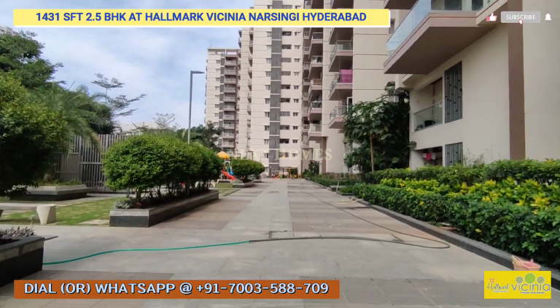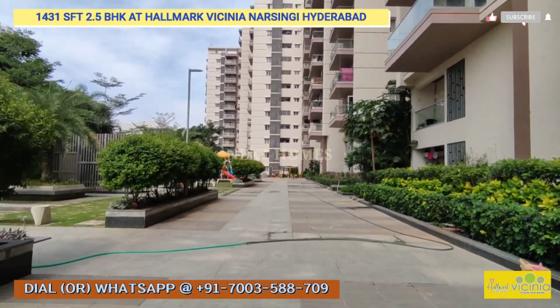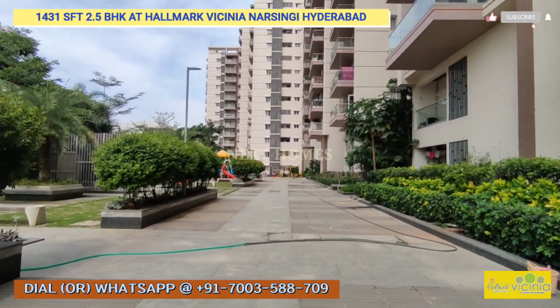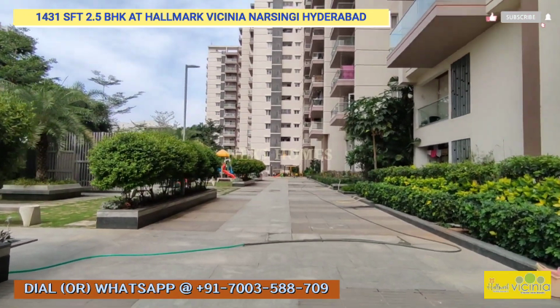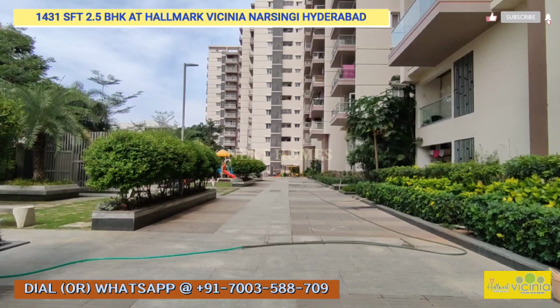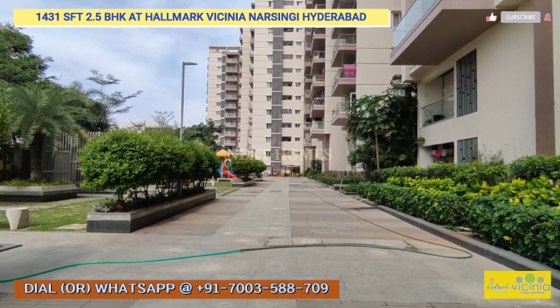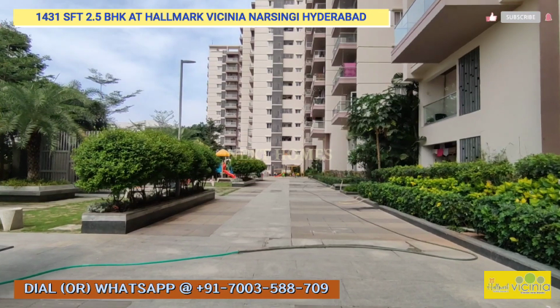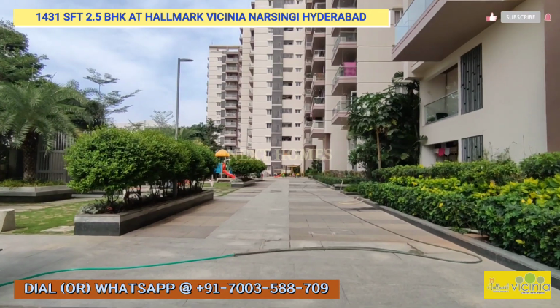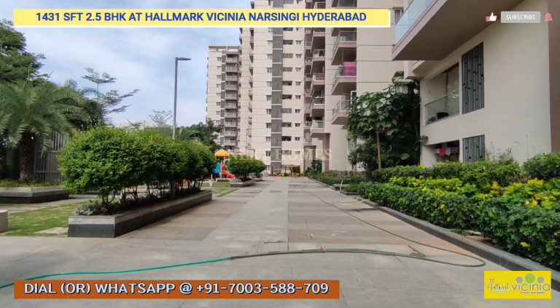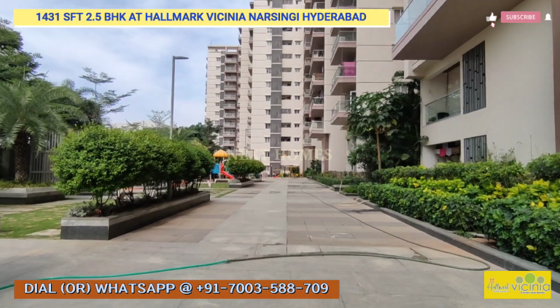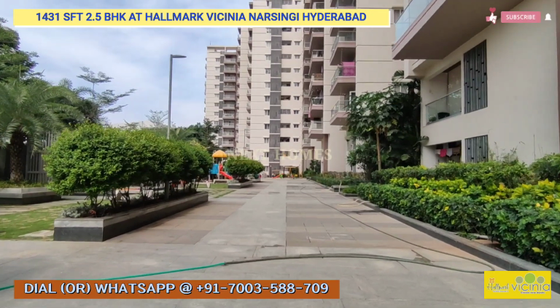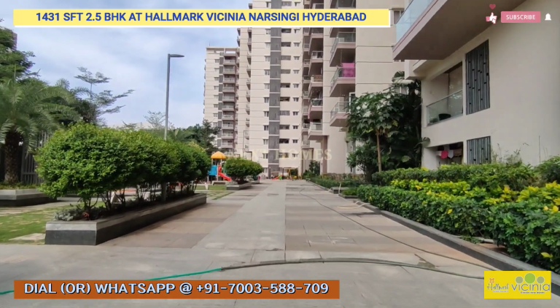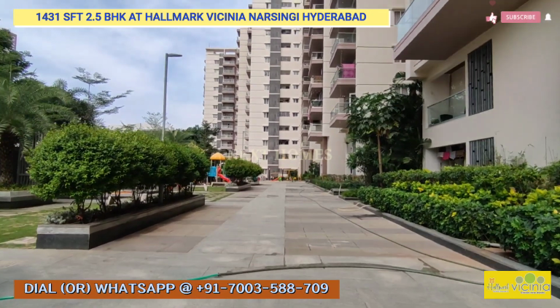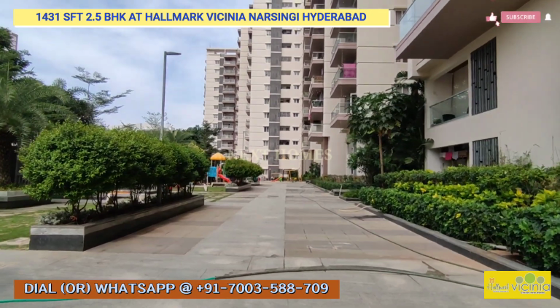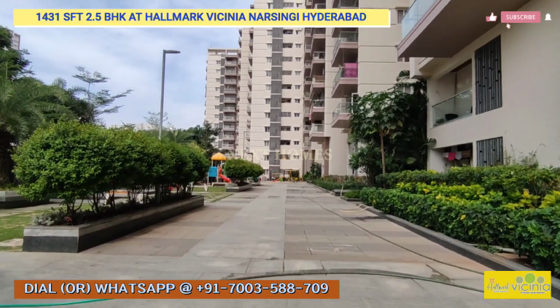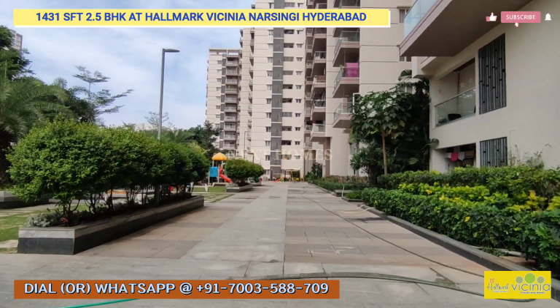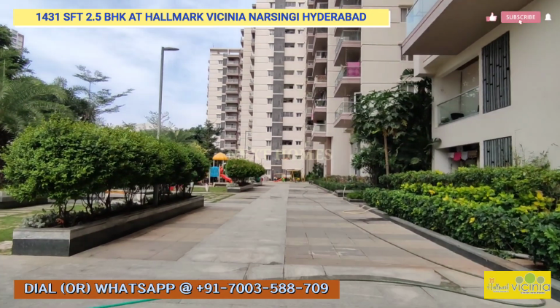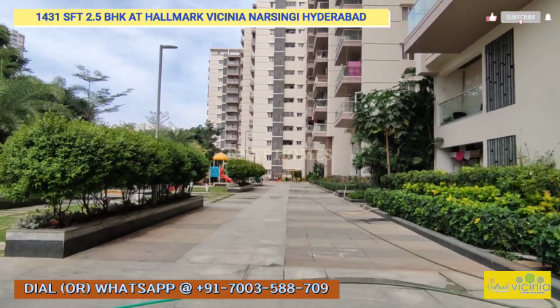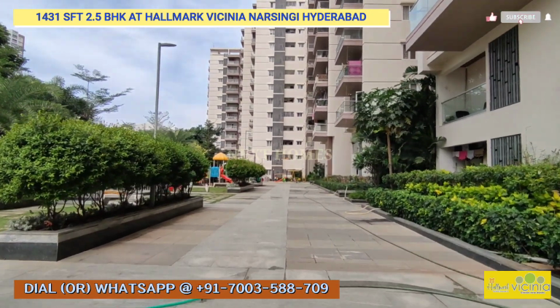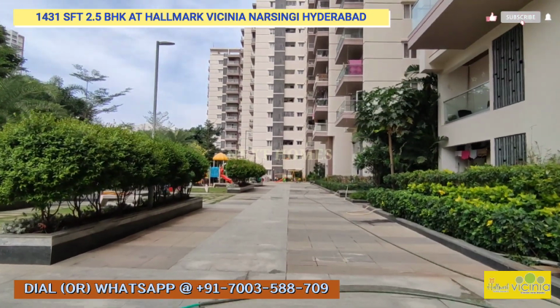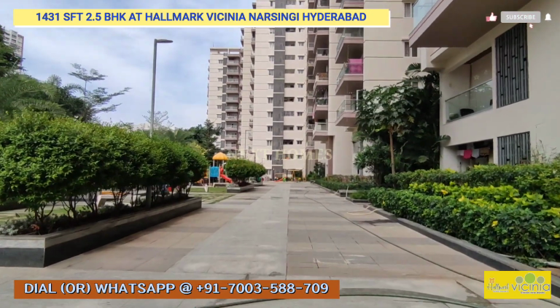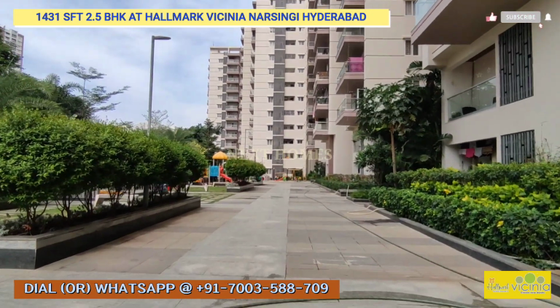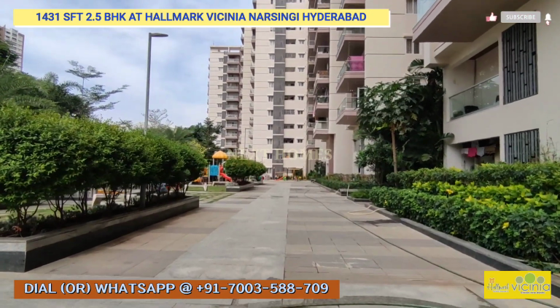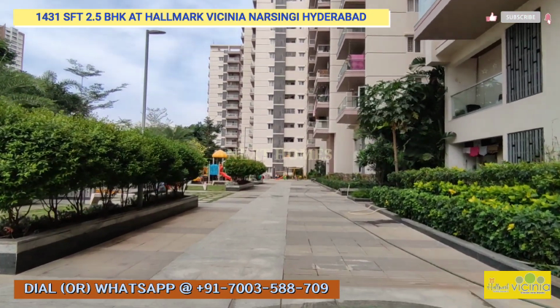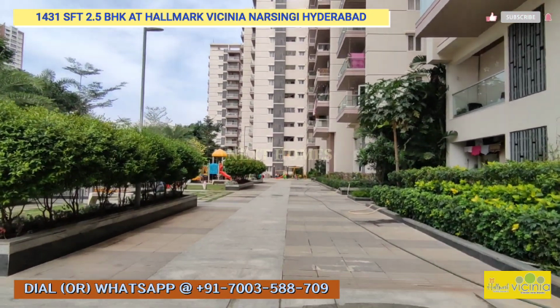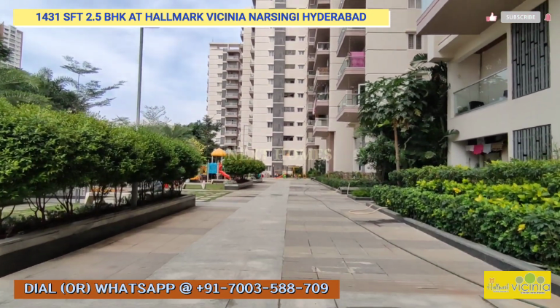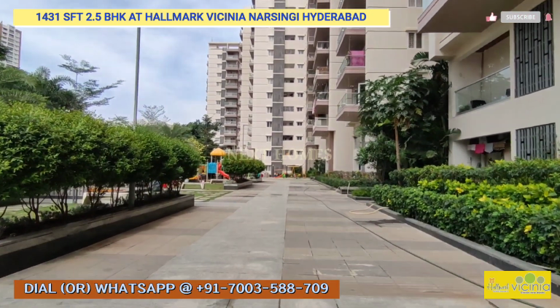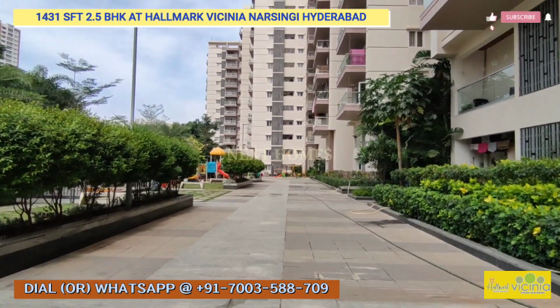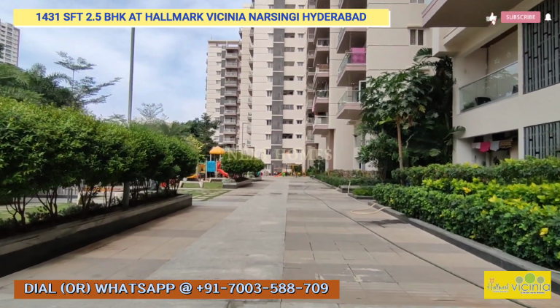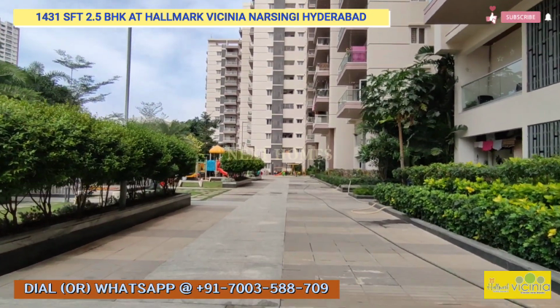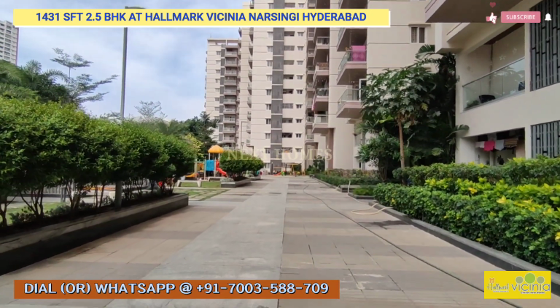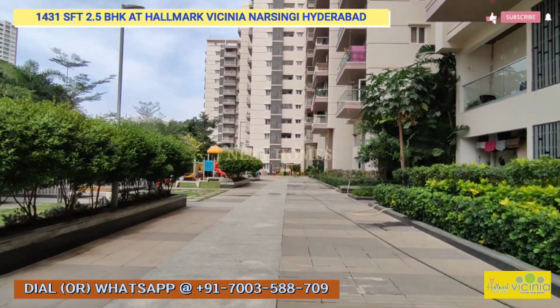You will have a kids' play area, cricket pitch, and a dedicated clubhouse with swimming pool, community hall, gym, indoor games, and more.